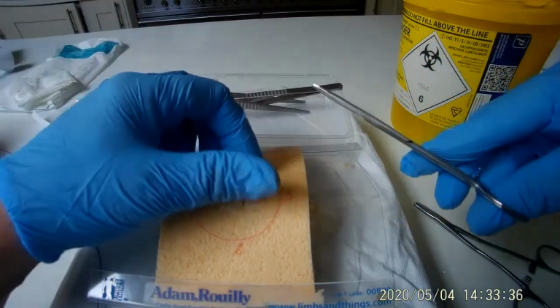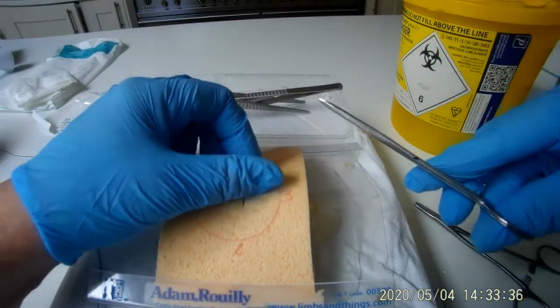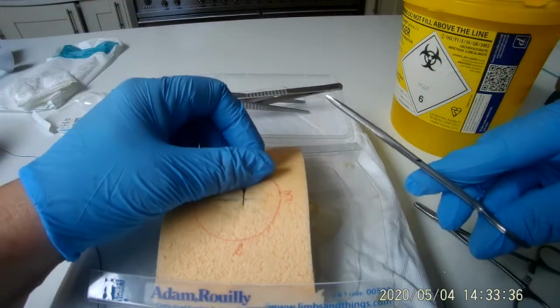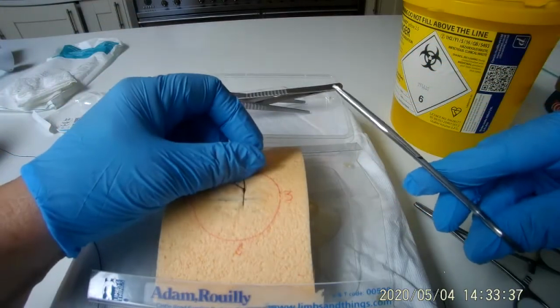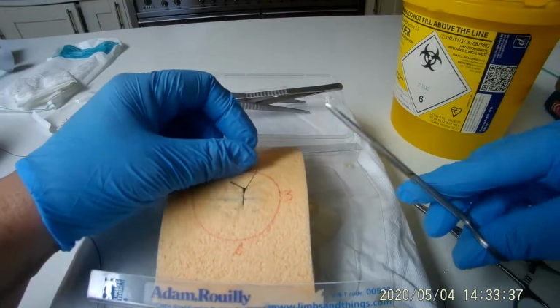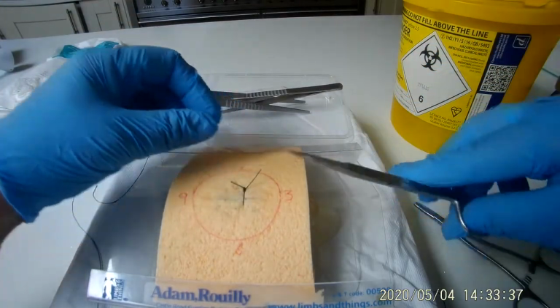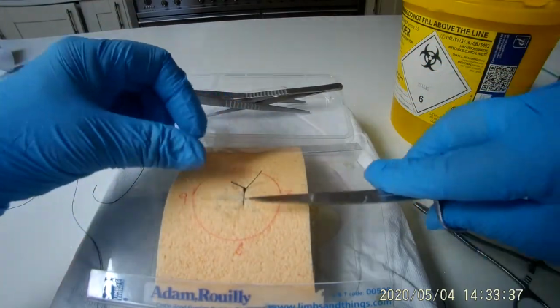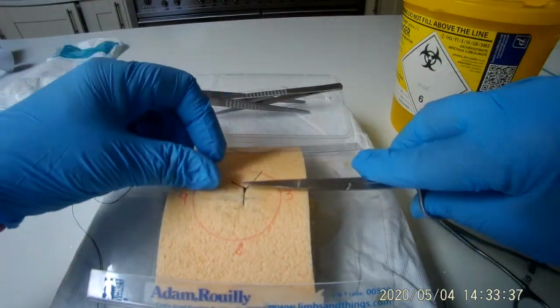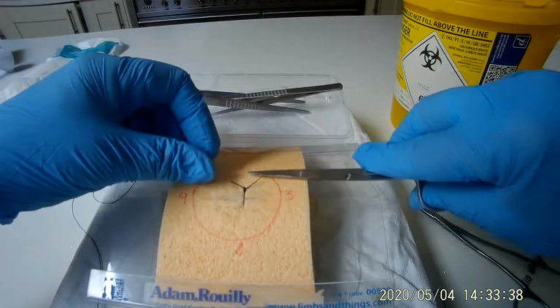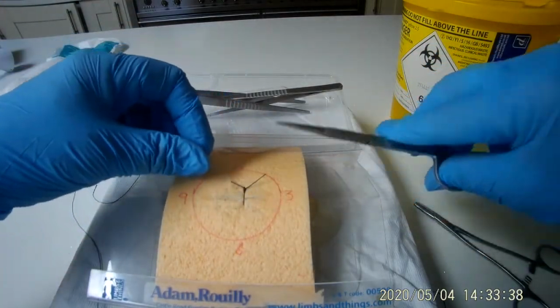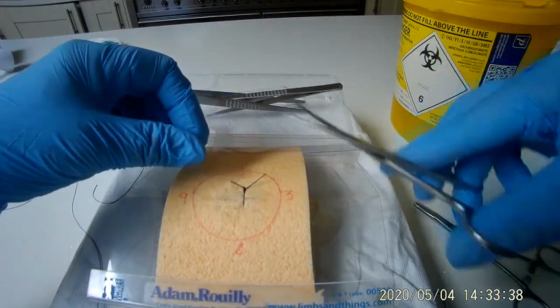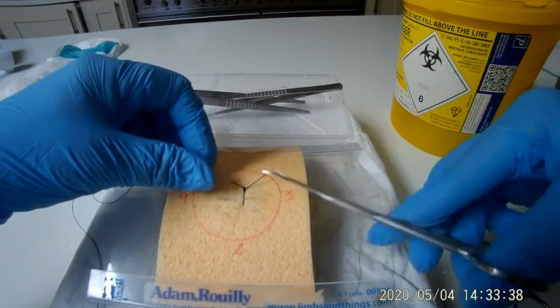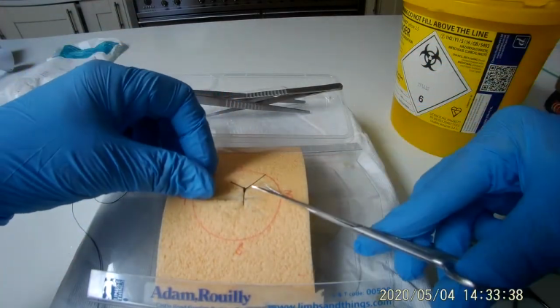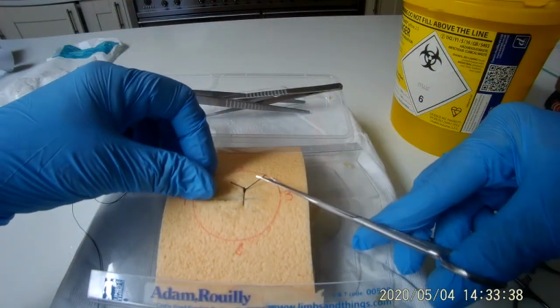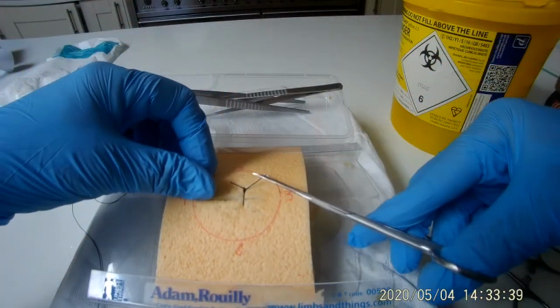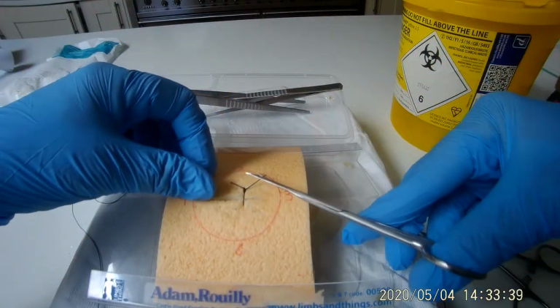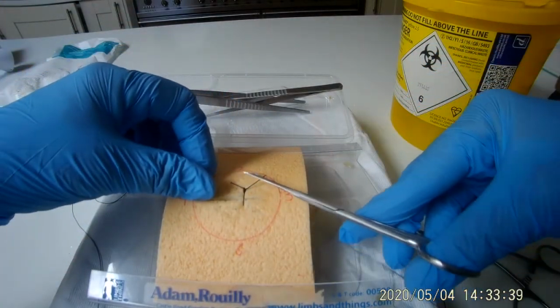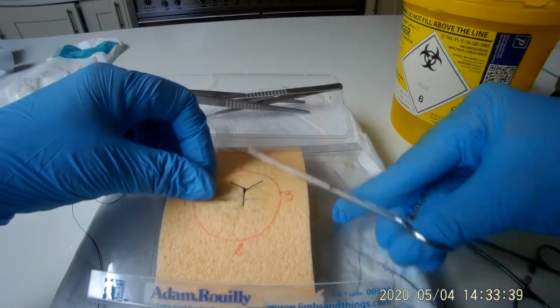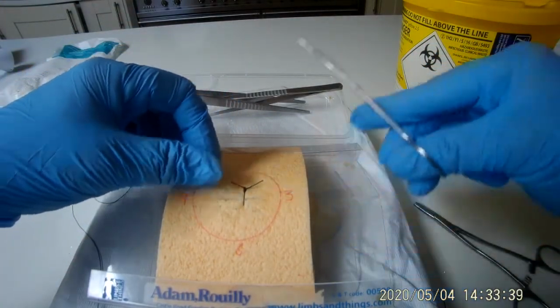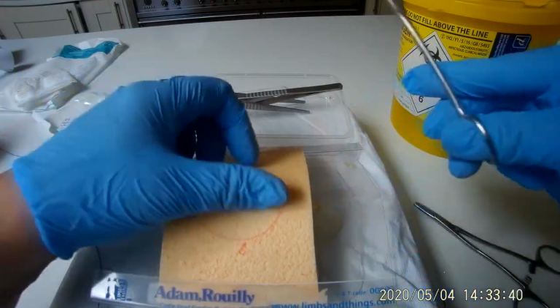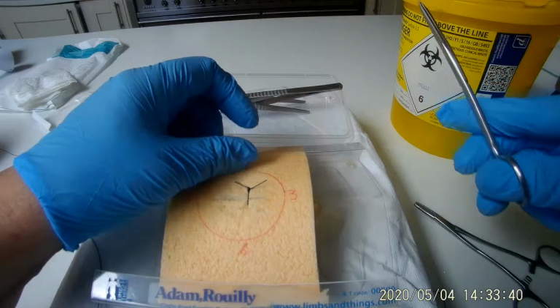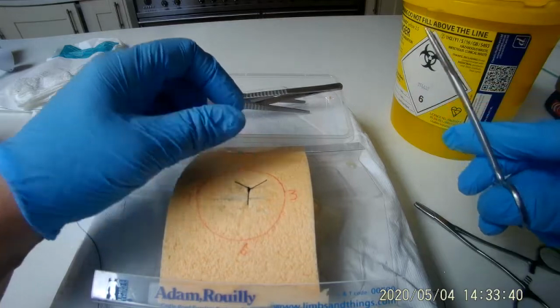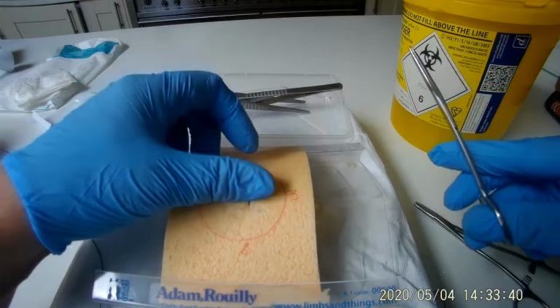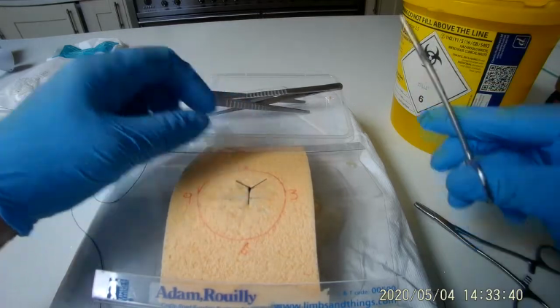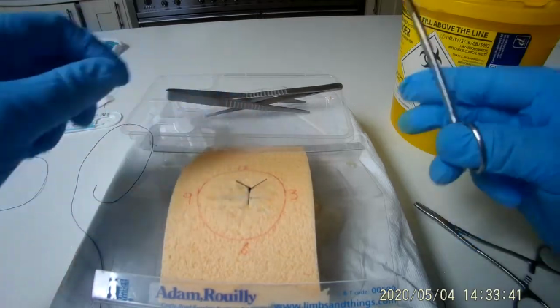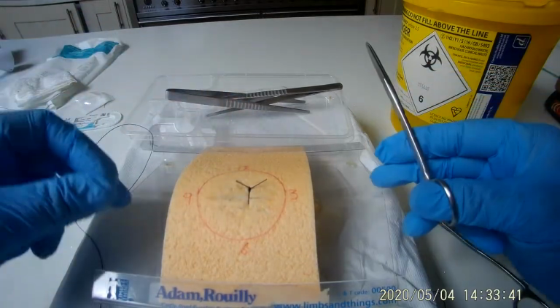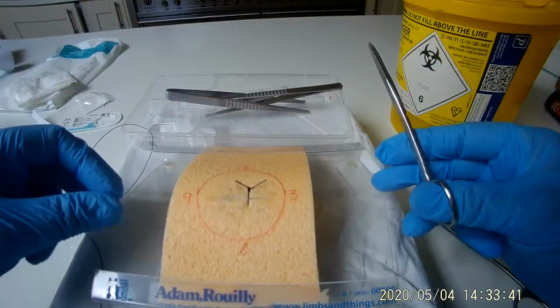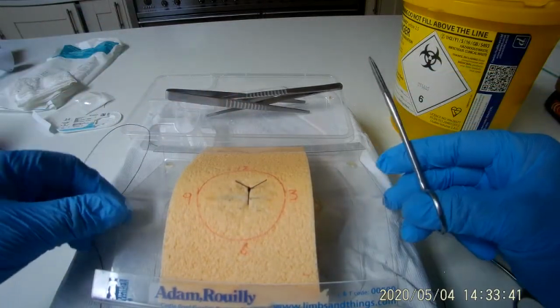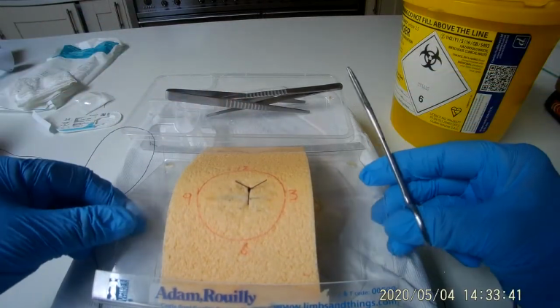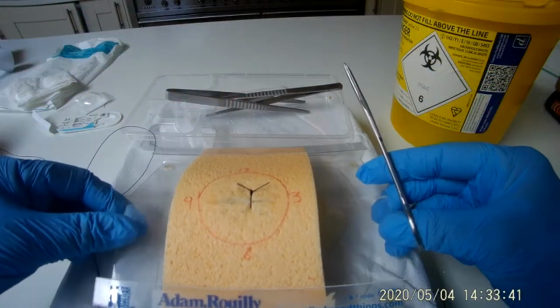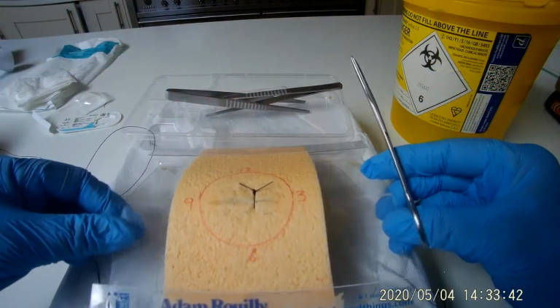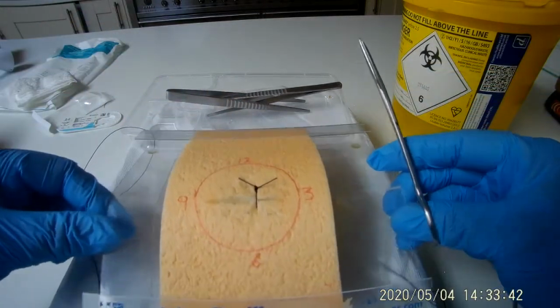Well done, you have just completed your first interrupted suture using a surgeon's knot.